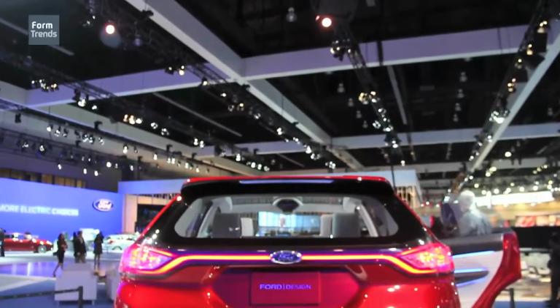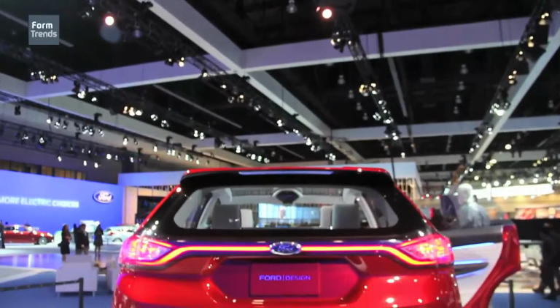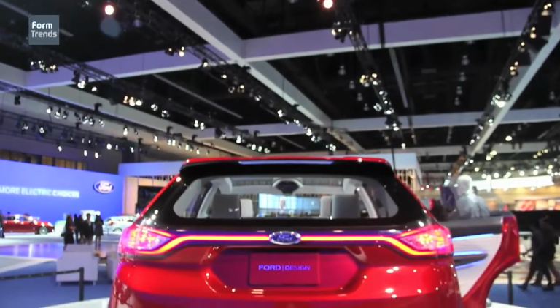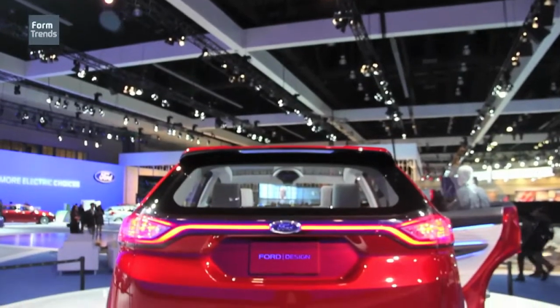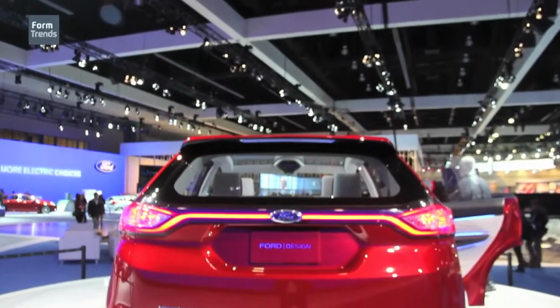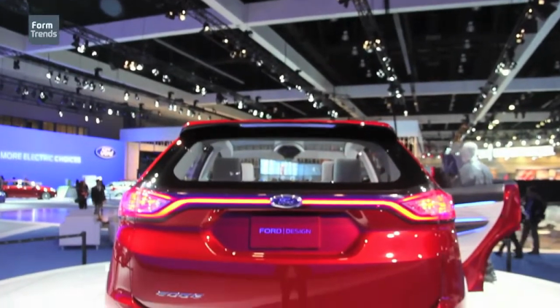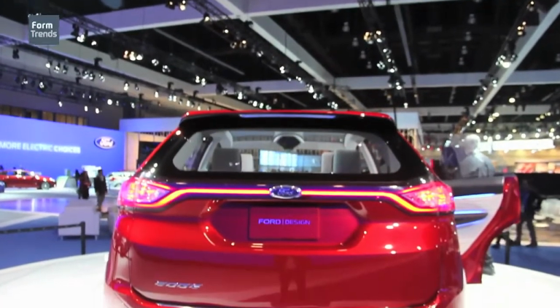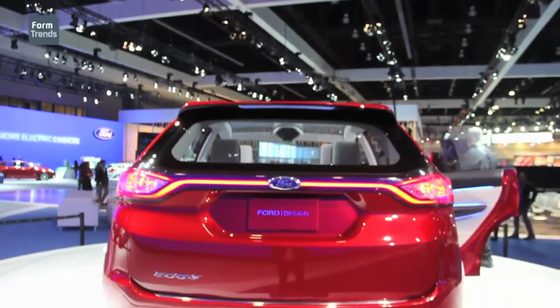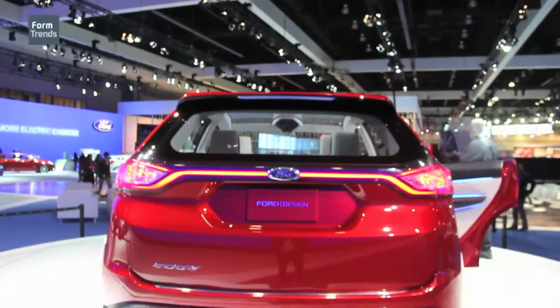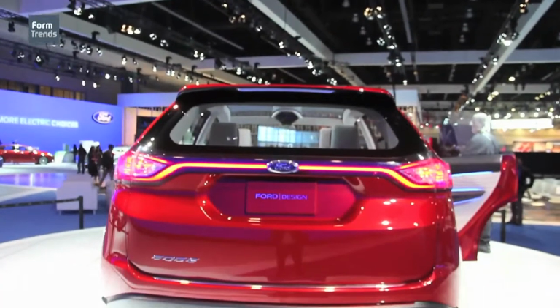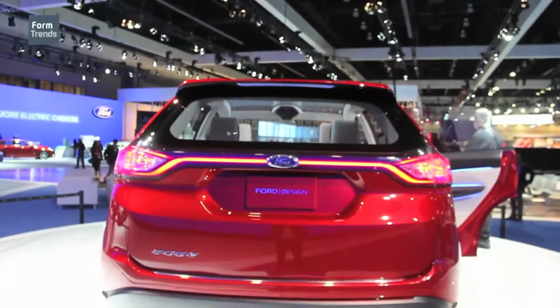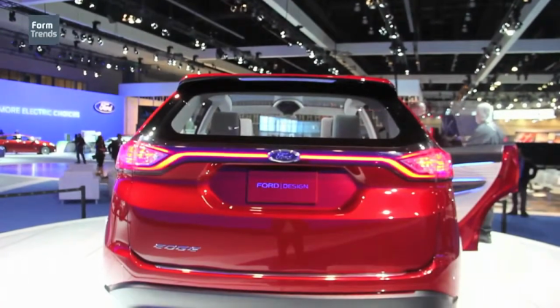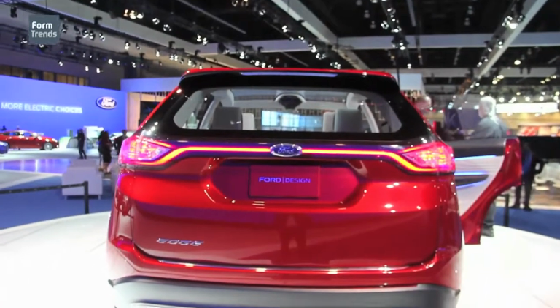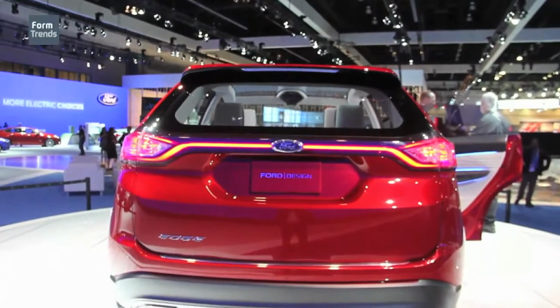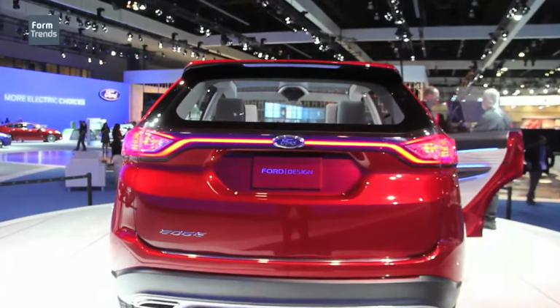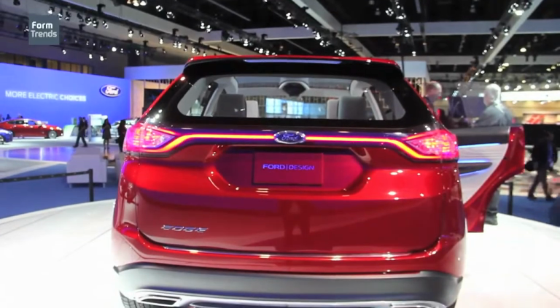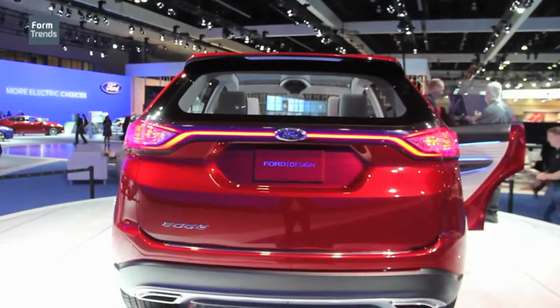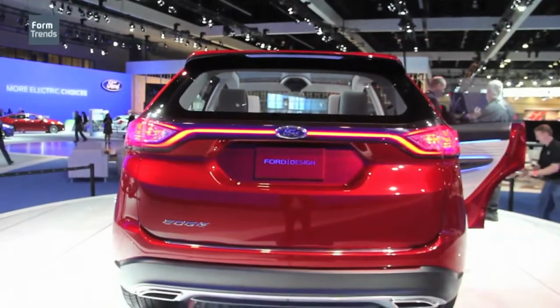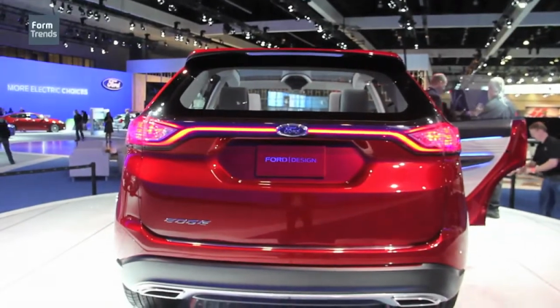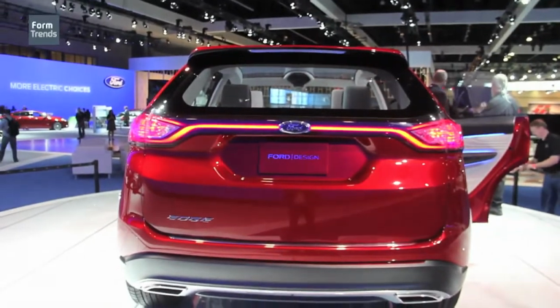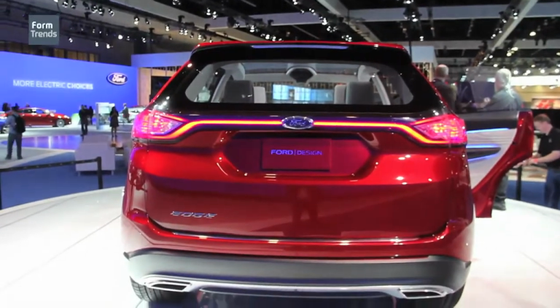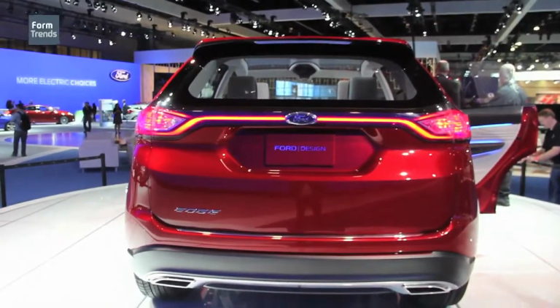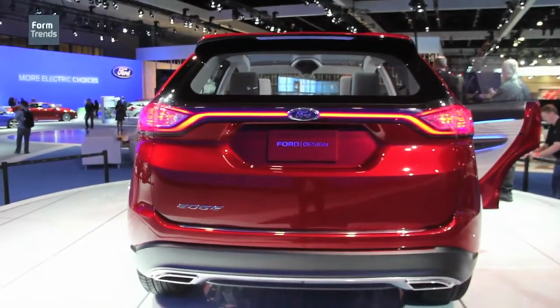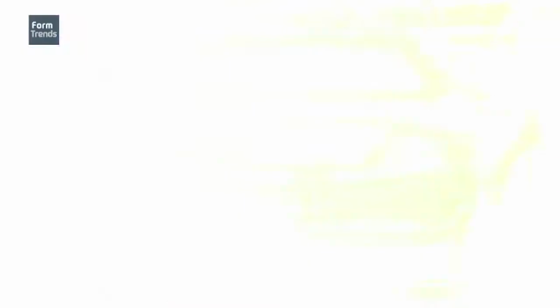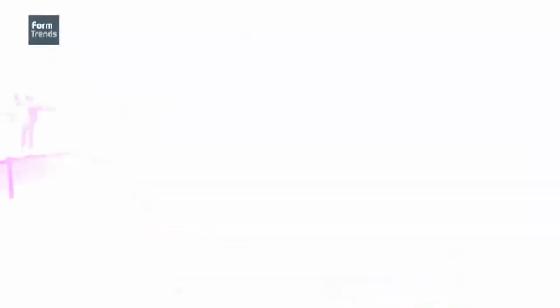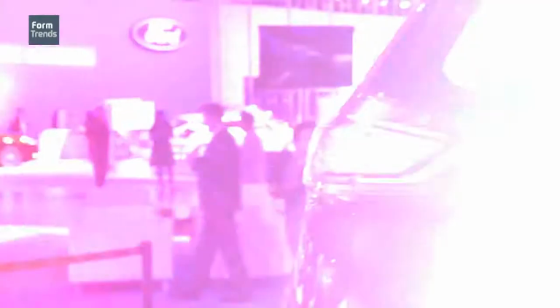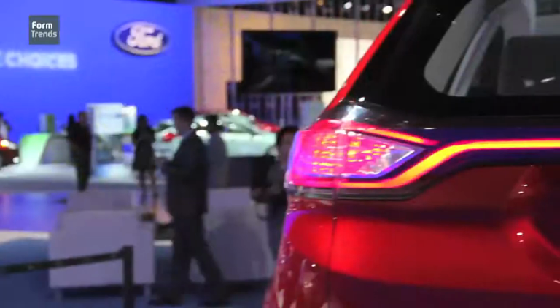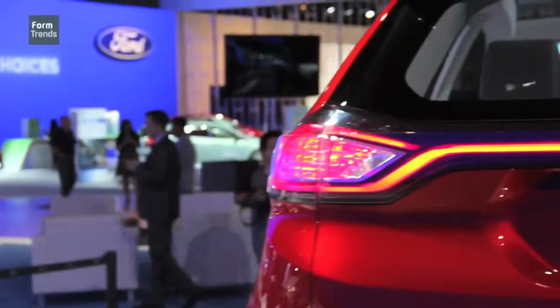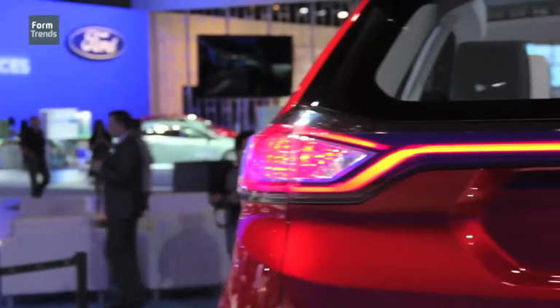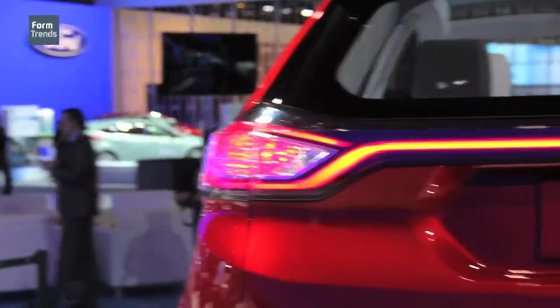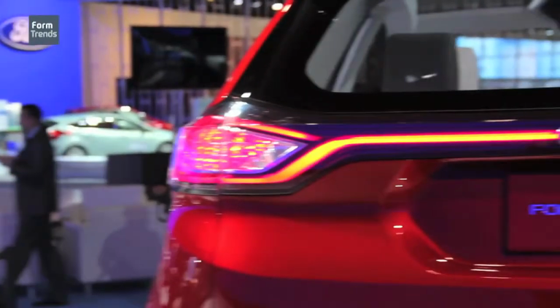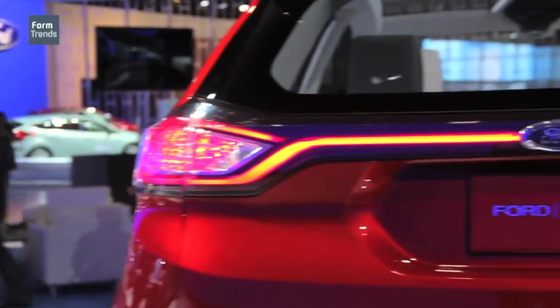A little different in the rear — we have a couple of things going on. The tail lamps are attached to the backlight in the same way that the headlamps are attached to the front grille.